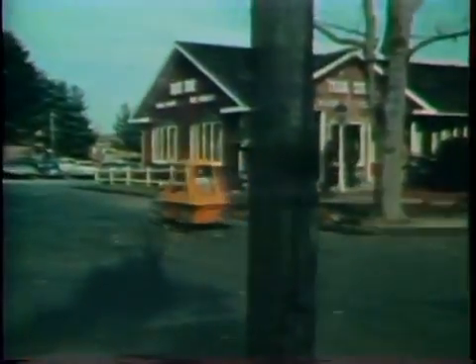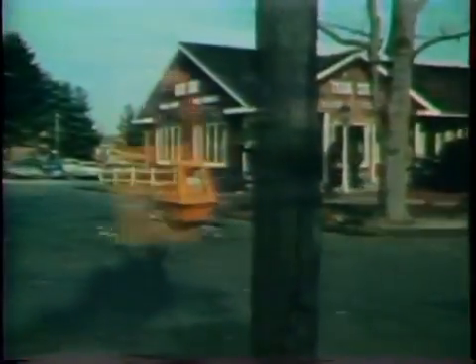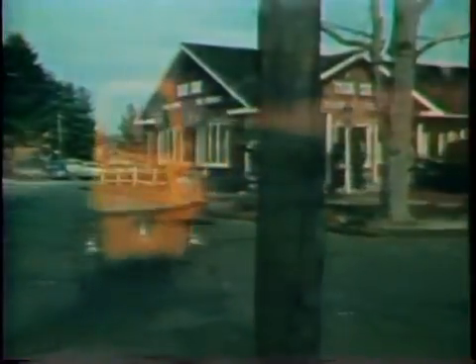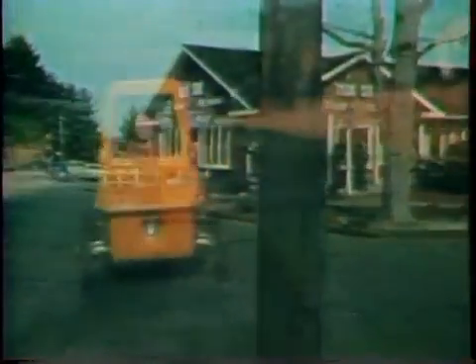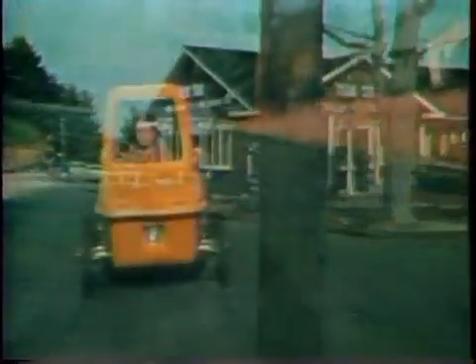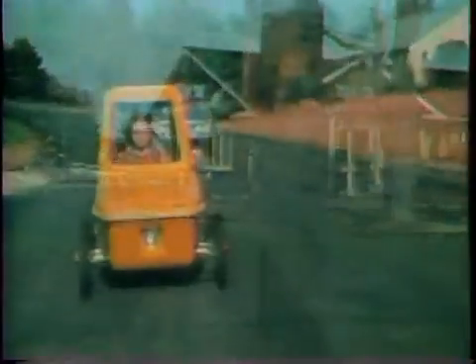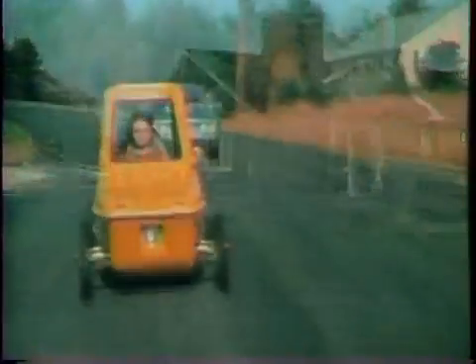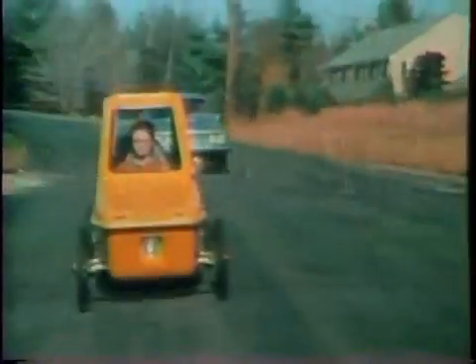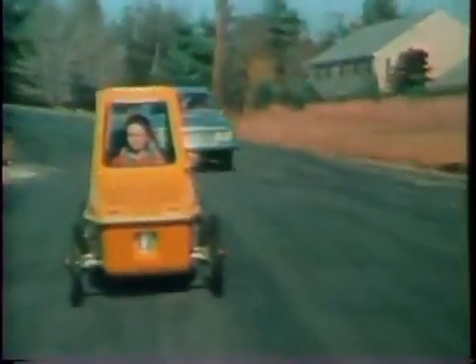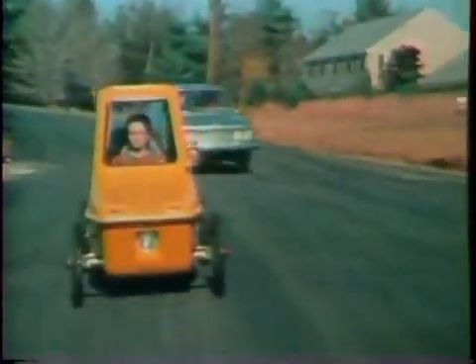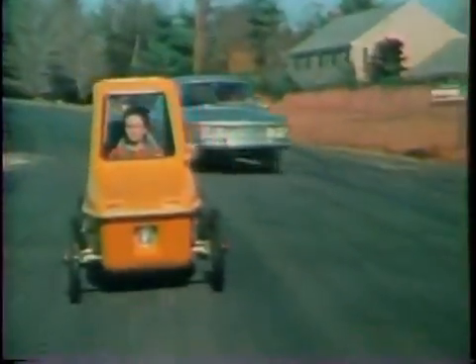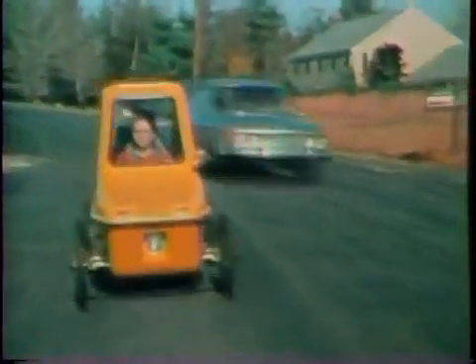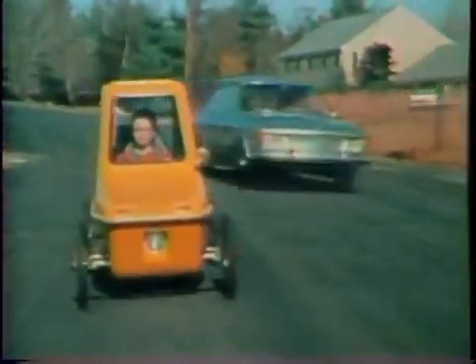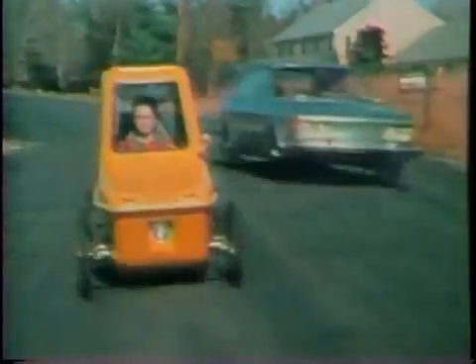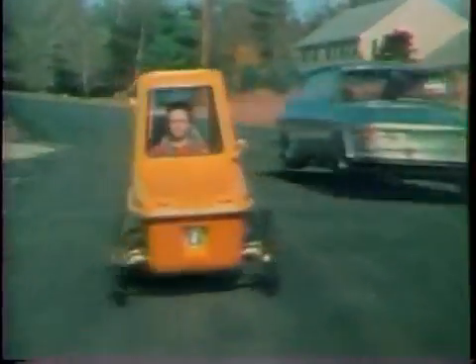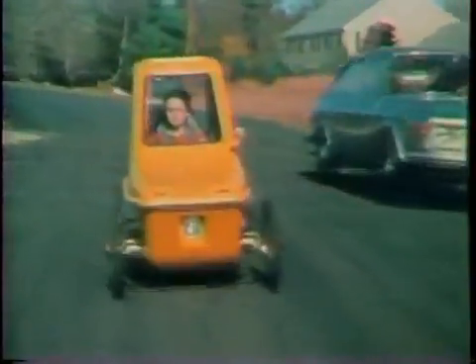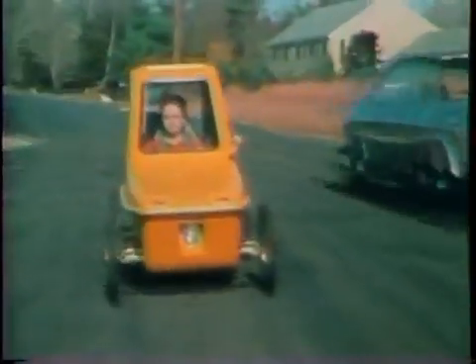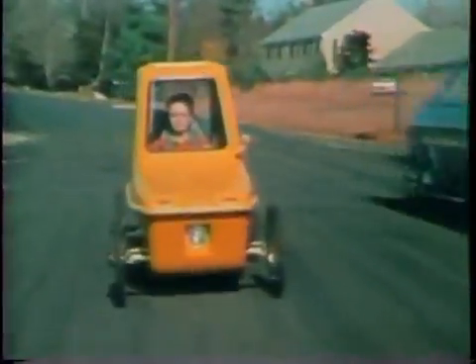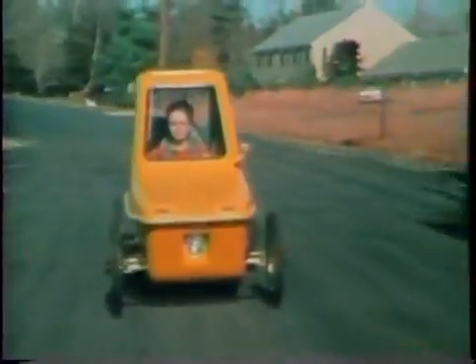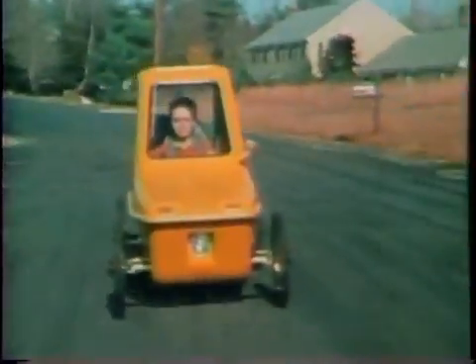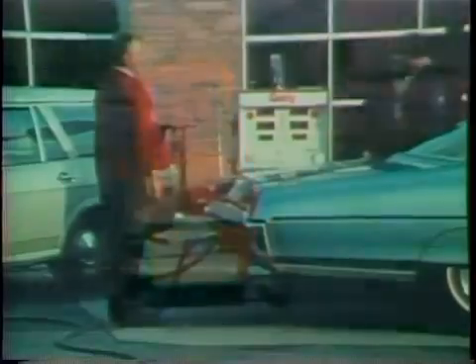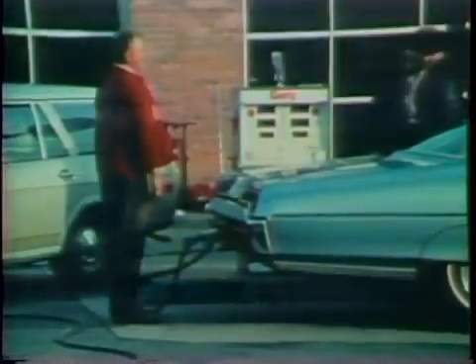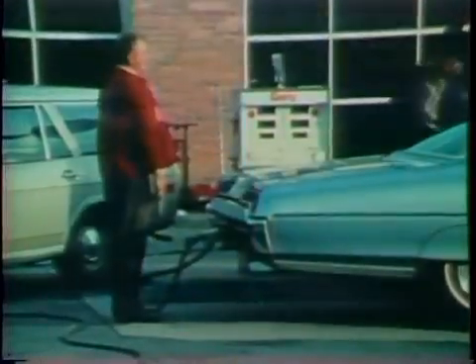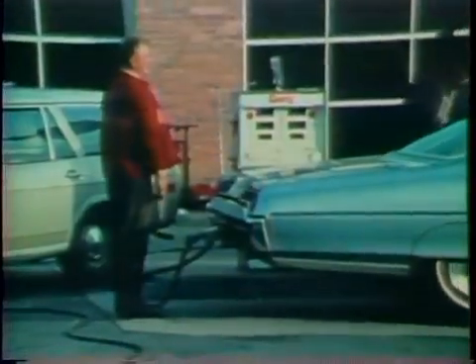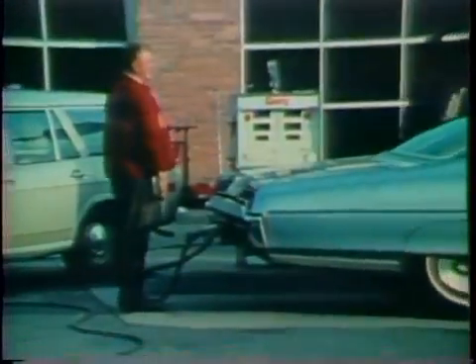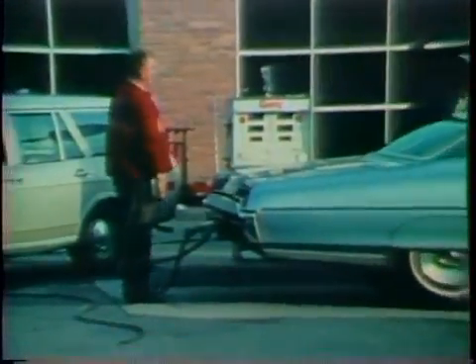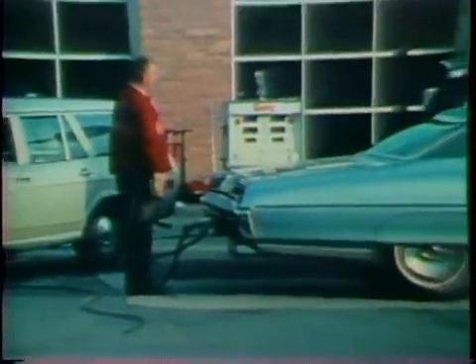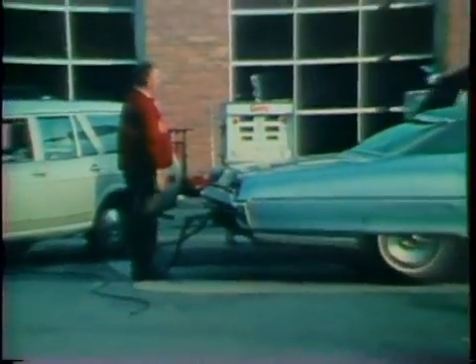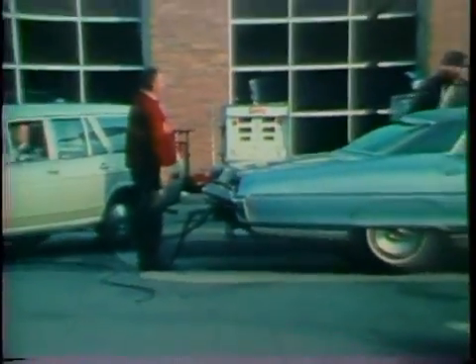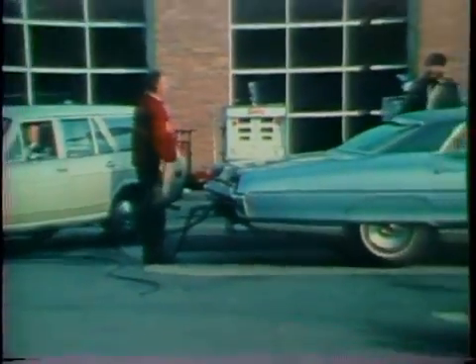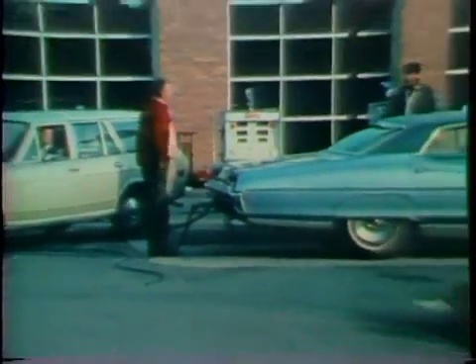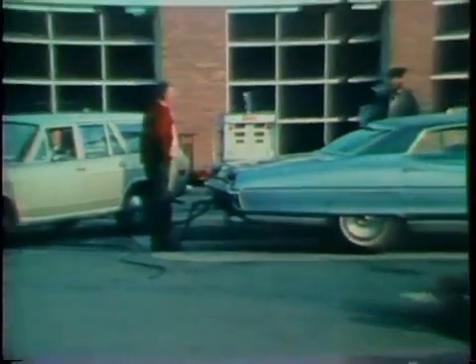Although it can't pass much, it can always pass a gasoline station.